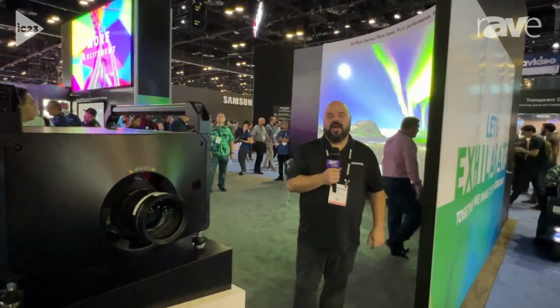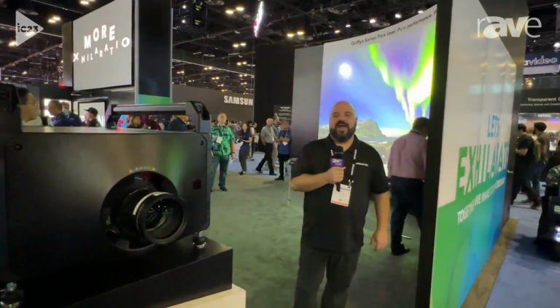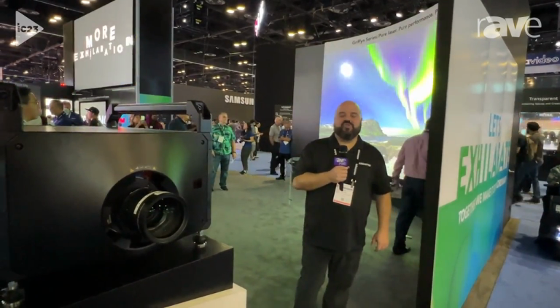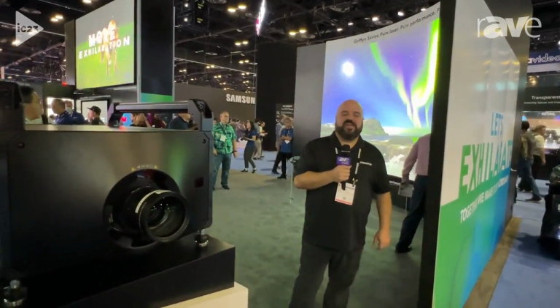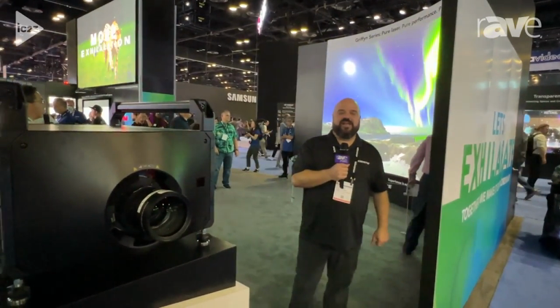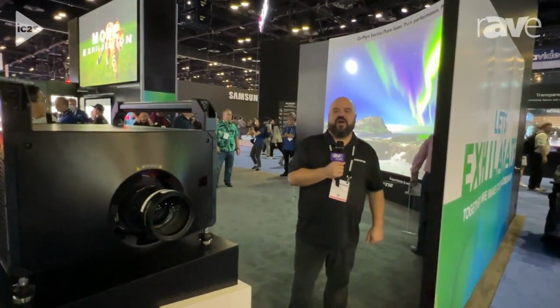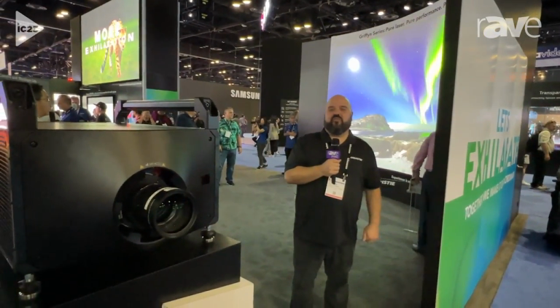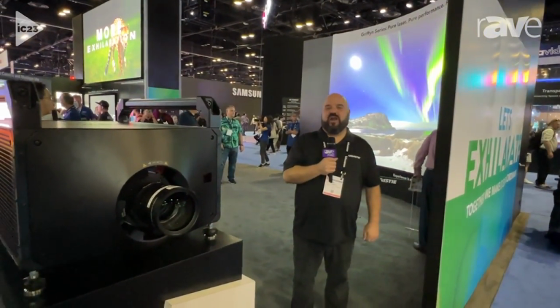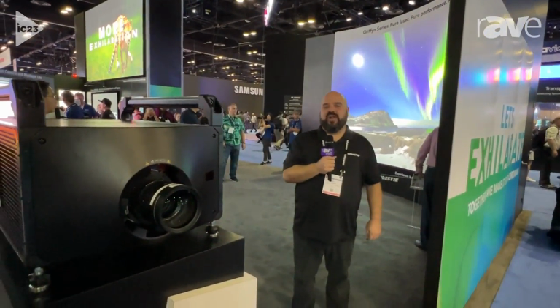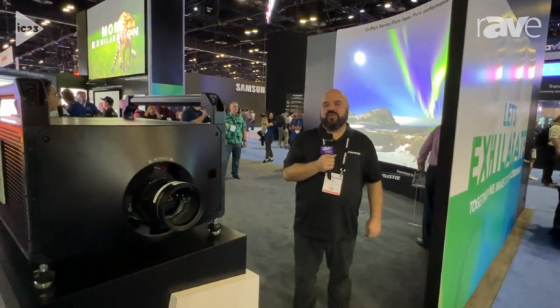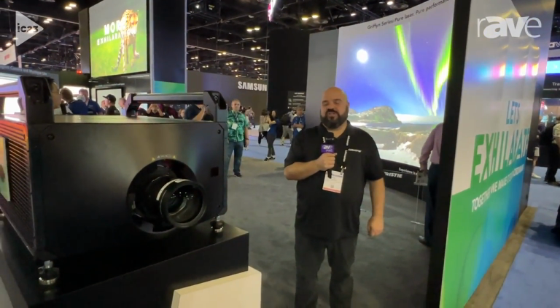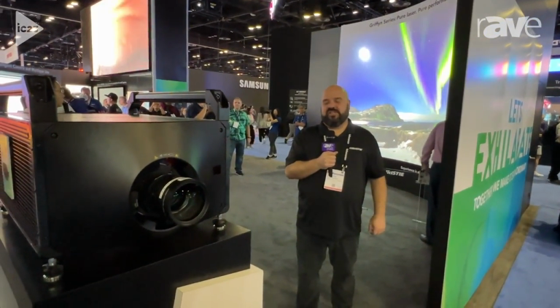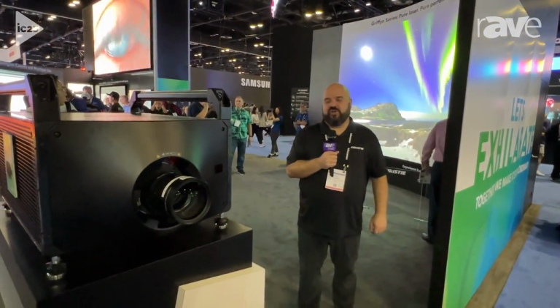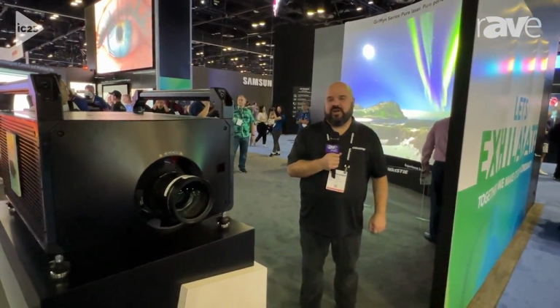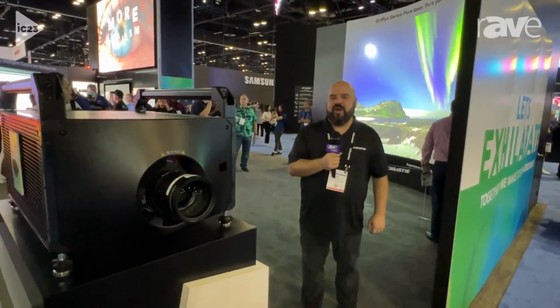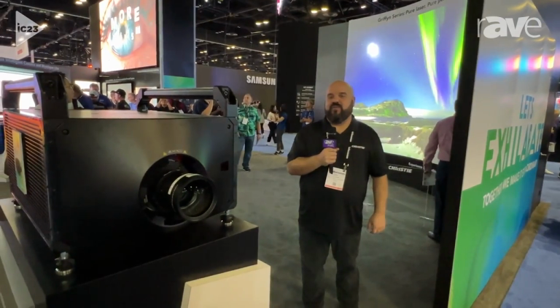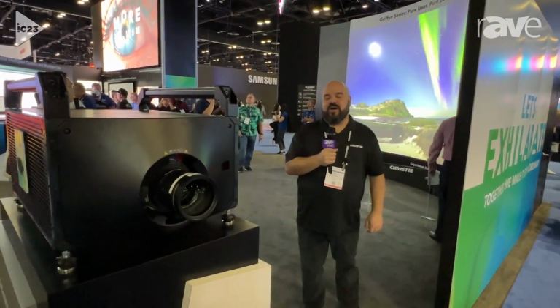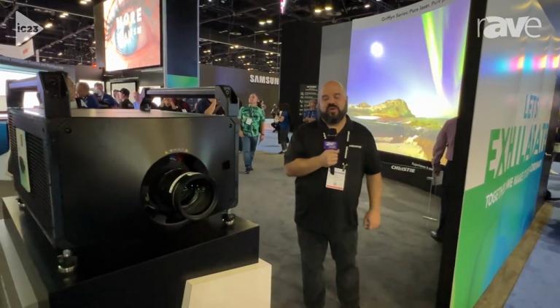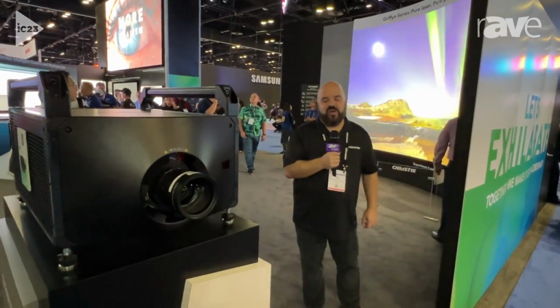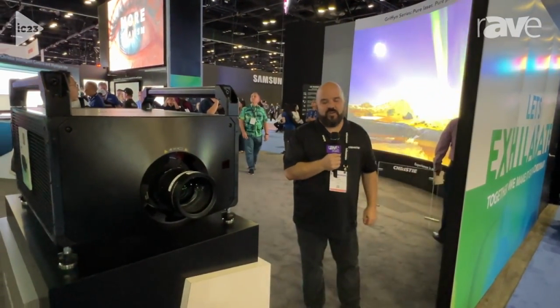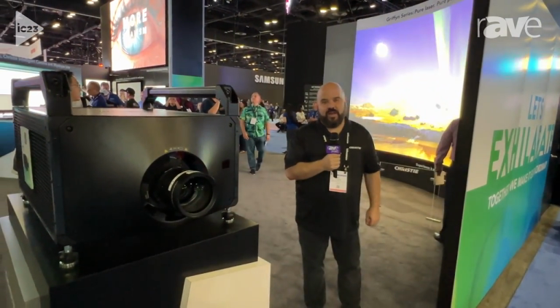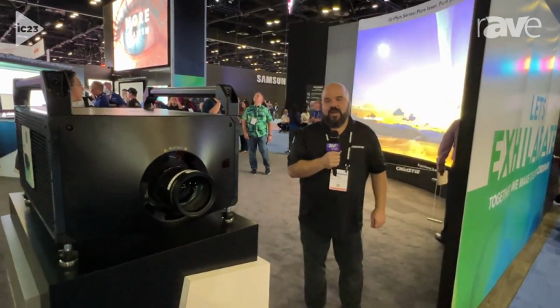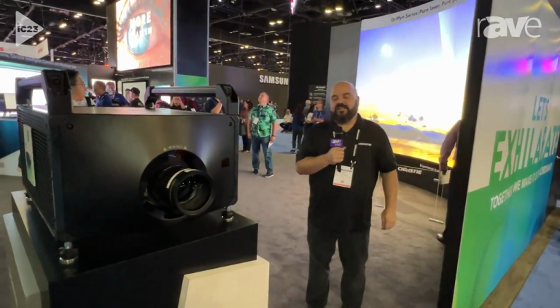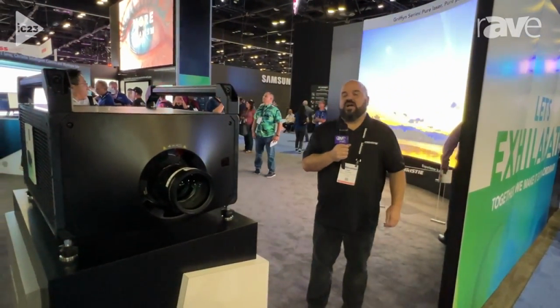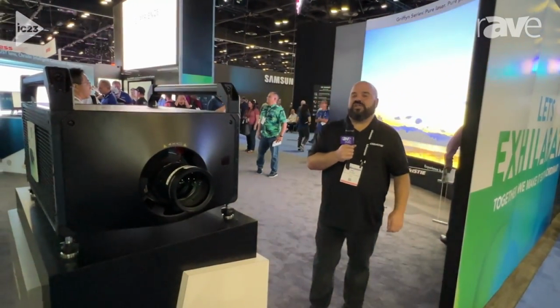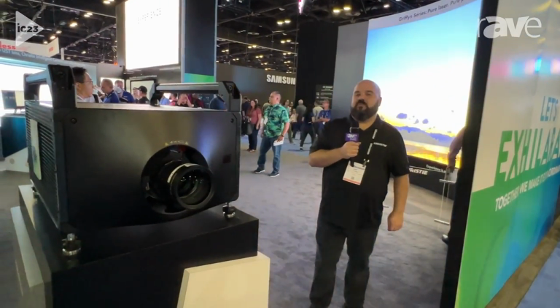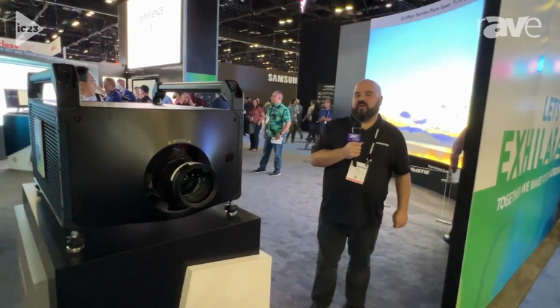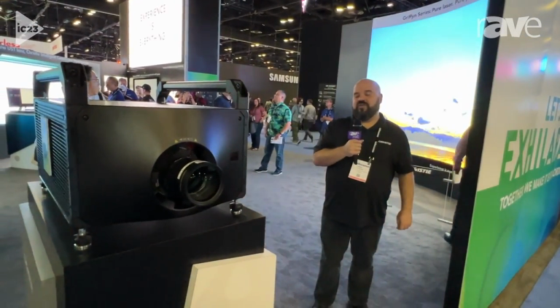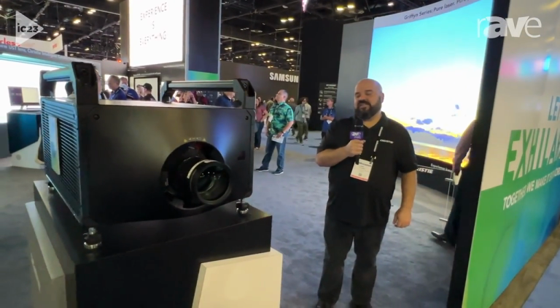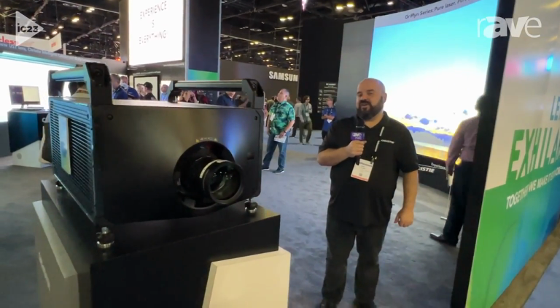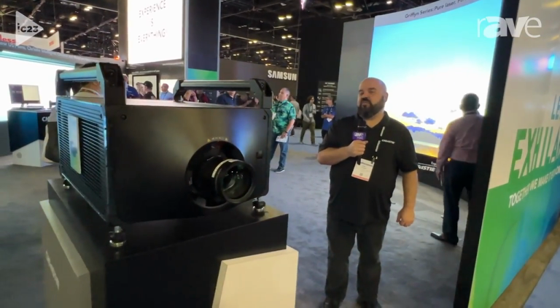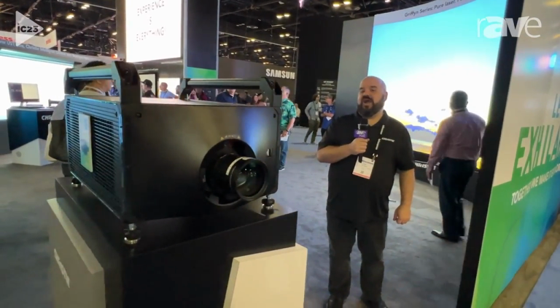Hi, I'm Joel St. Denis, Director of Product Management at Christie Digital, and we're at Infocom 2023. I'd like to talk to you today about the Gryphon series of products.